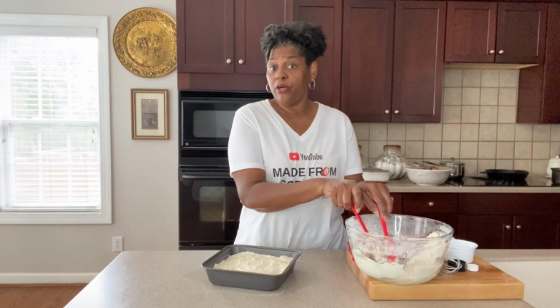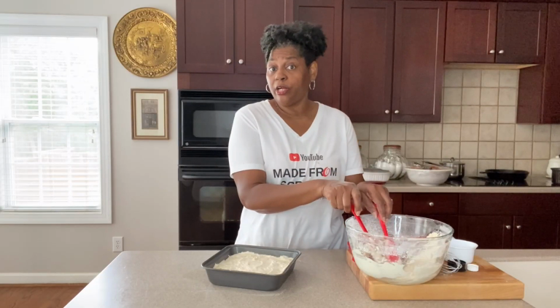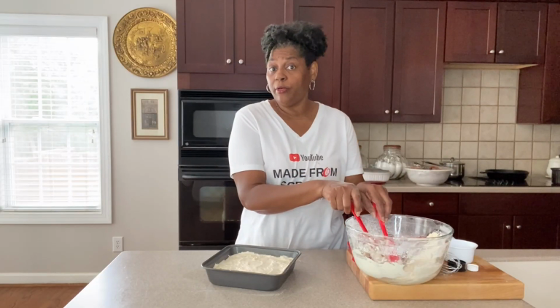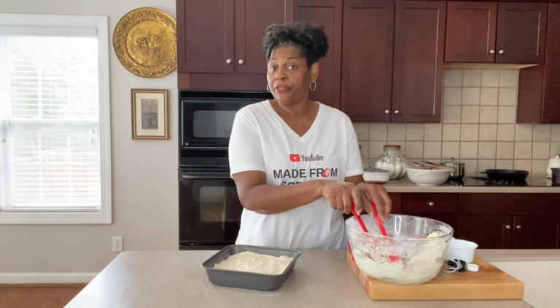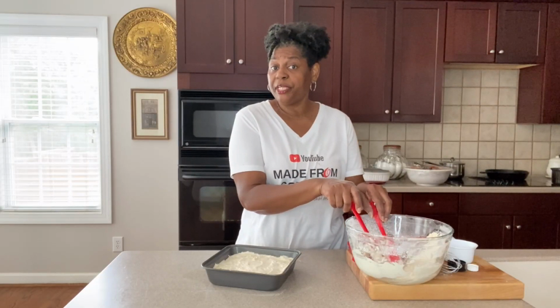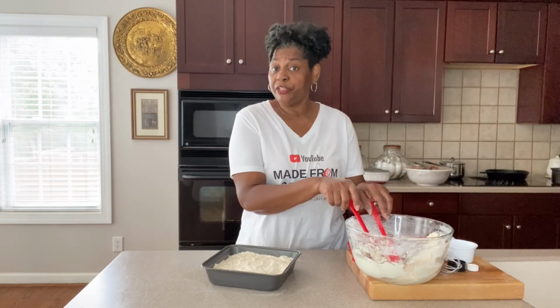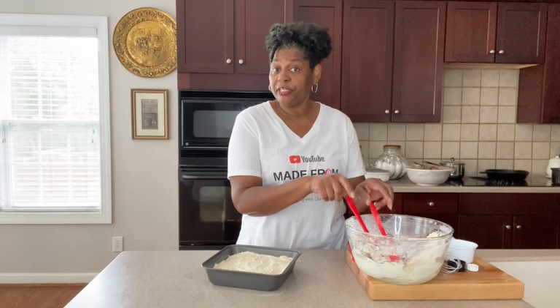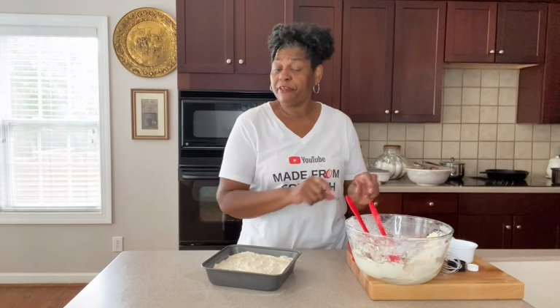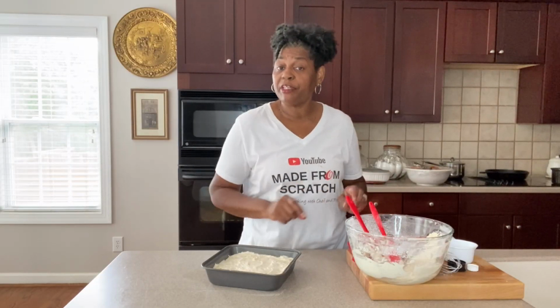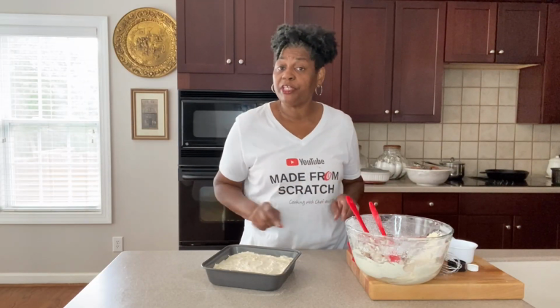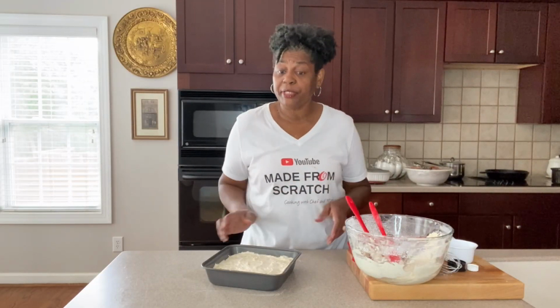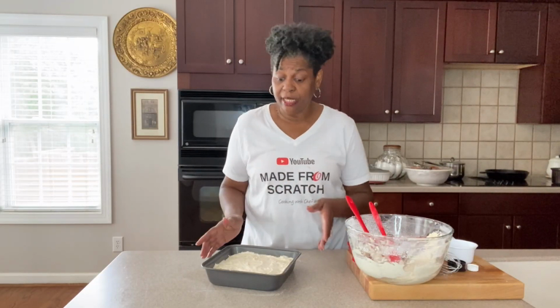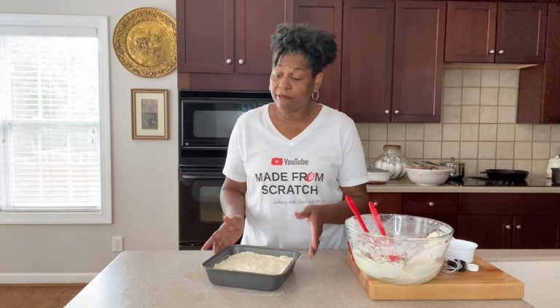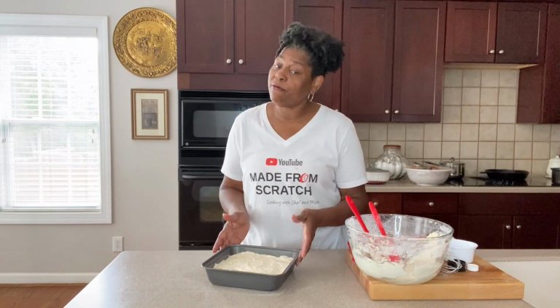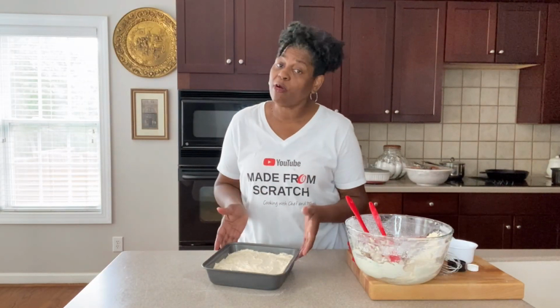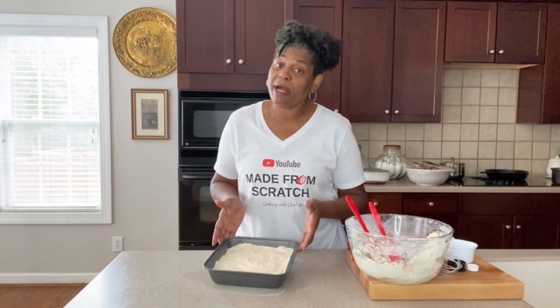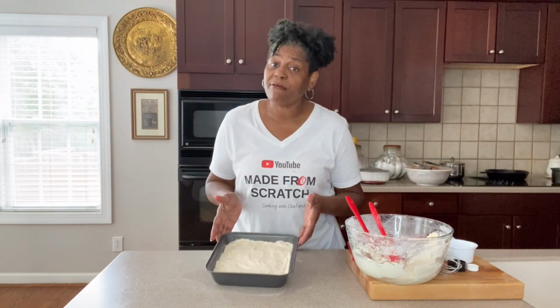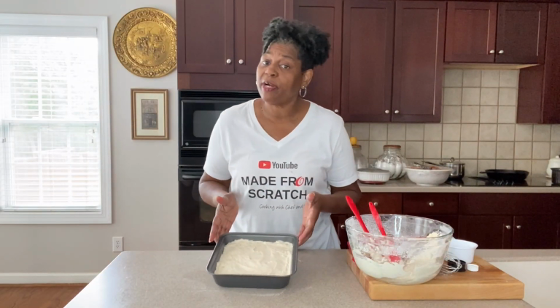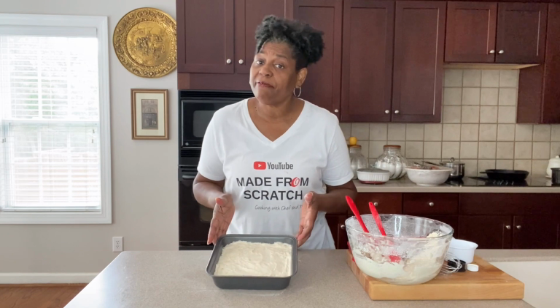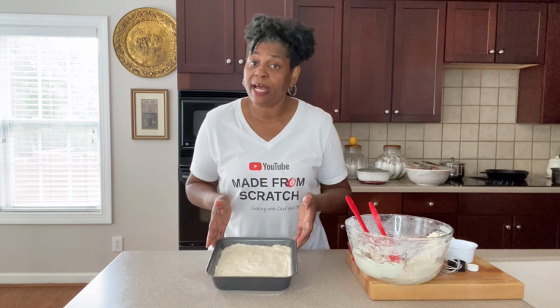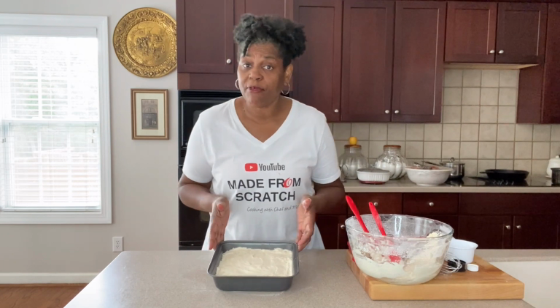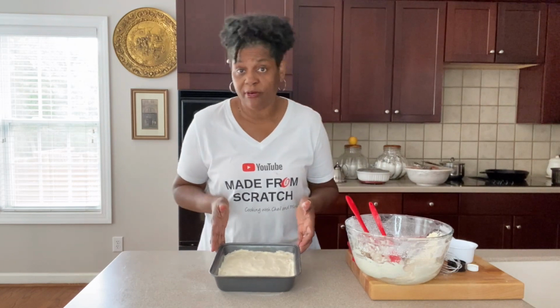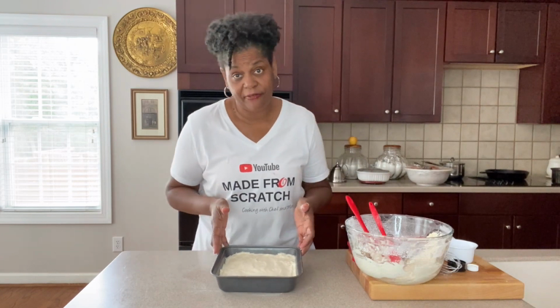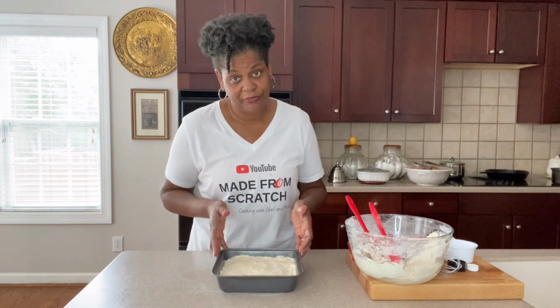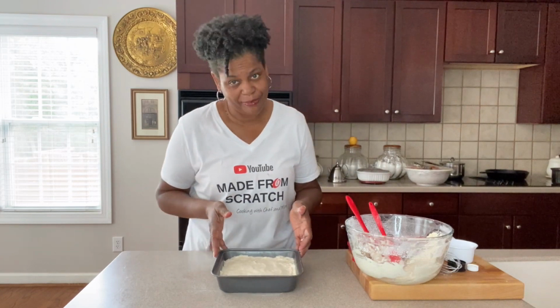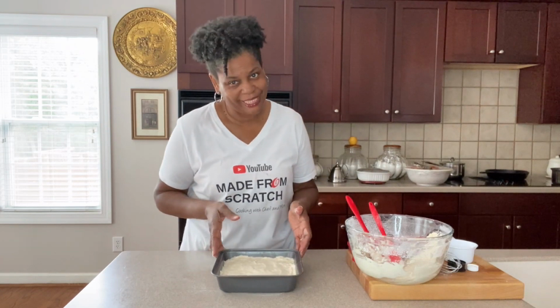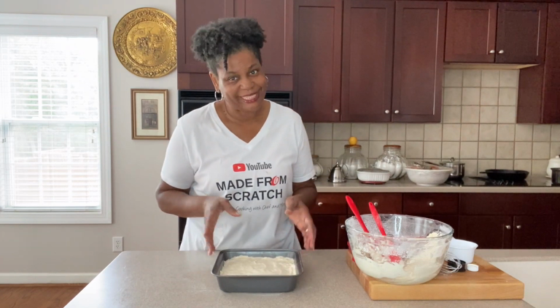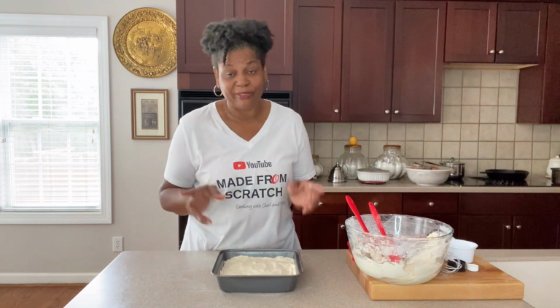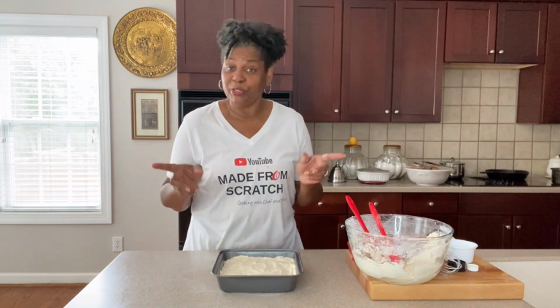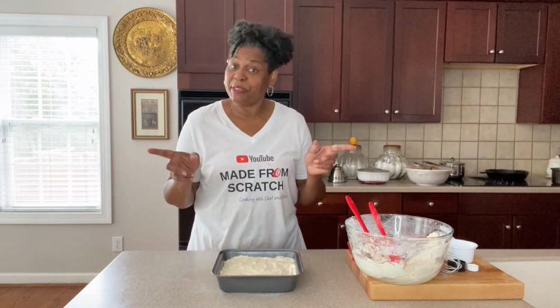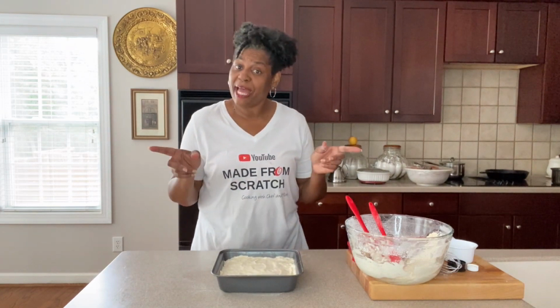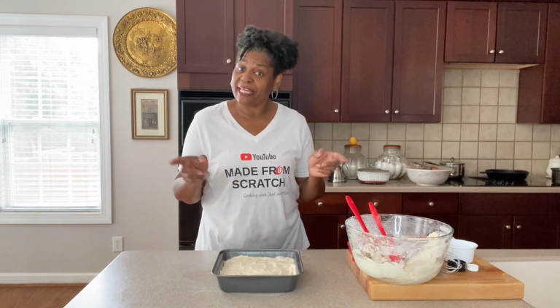We're going to go in the 350-degree oven for about 45 to 50 minutes and we'll be back.